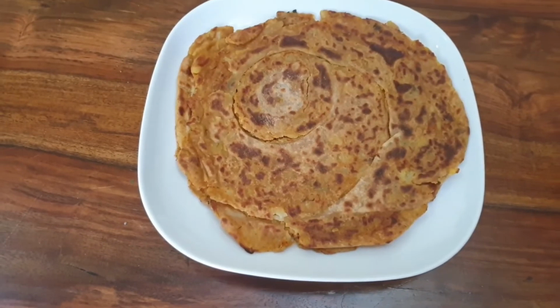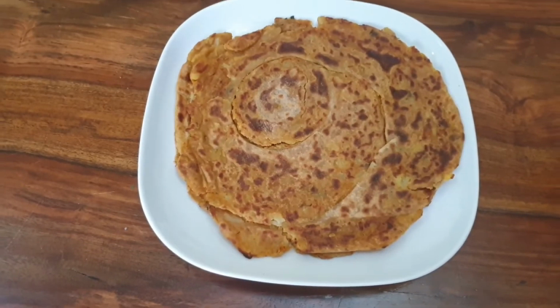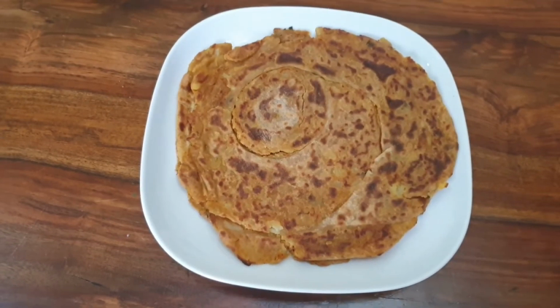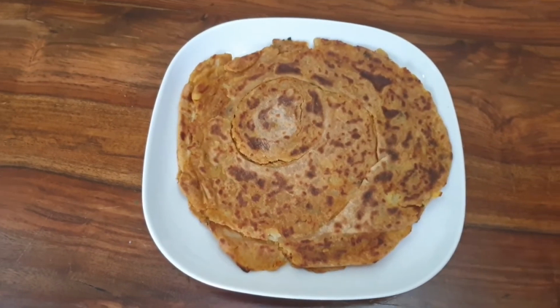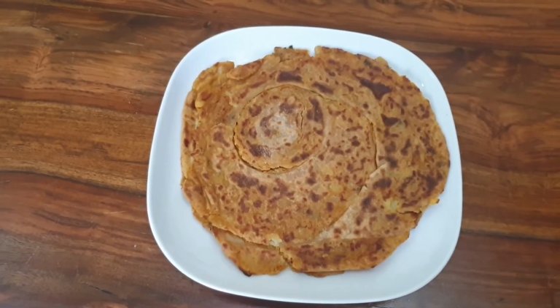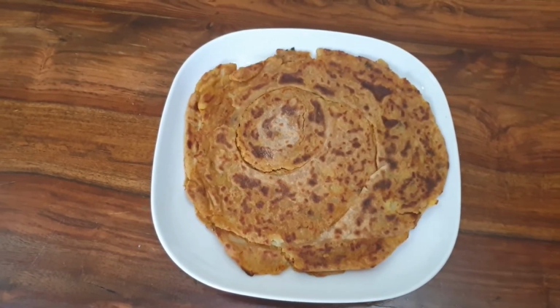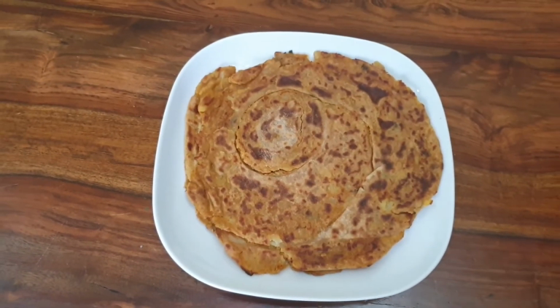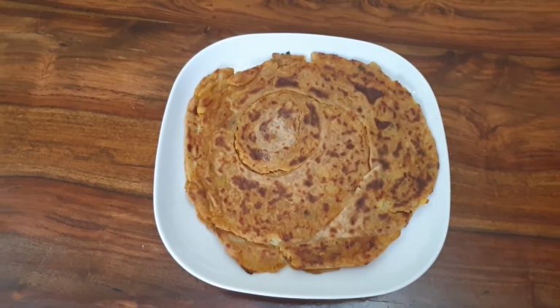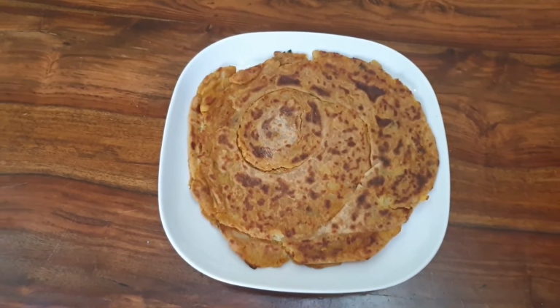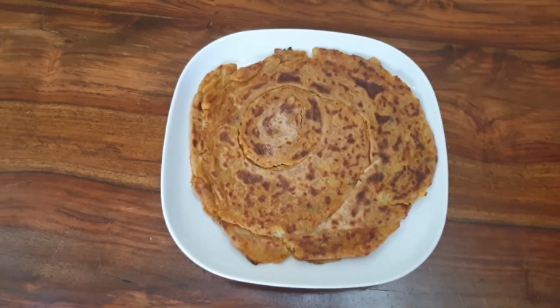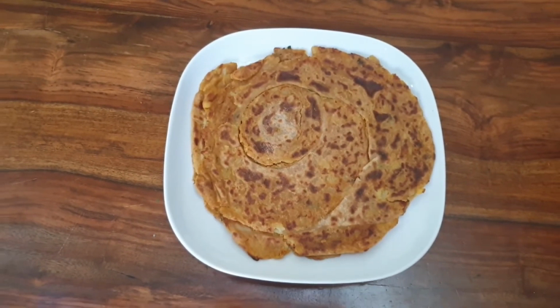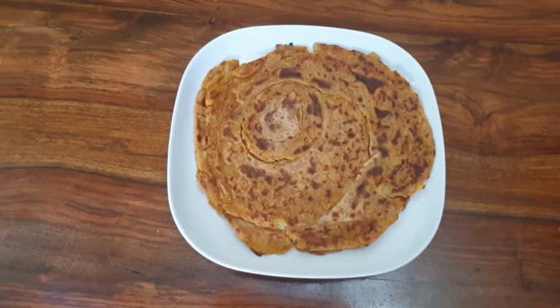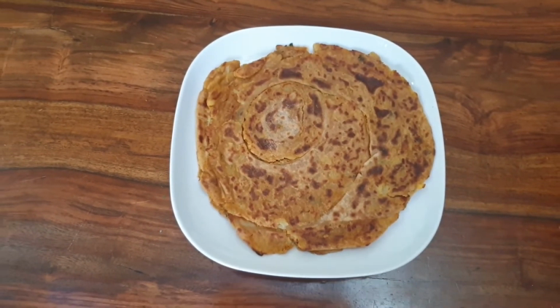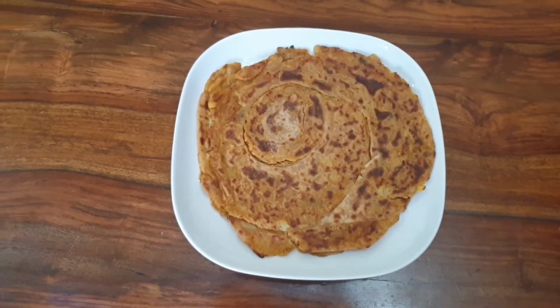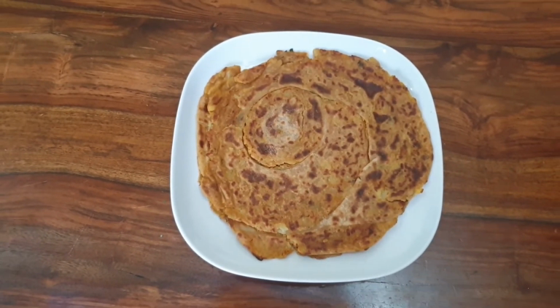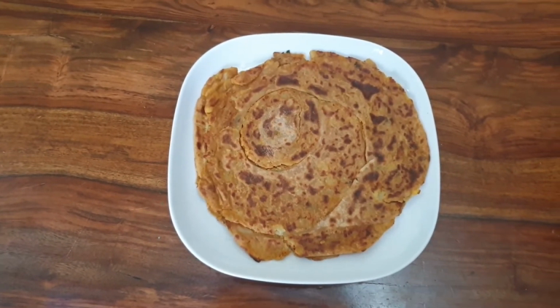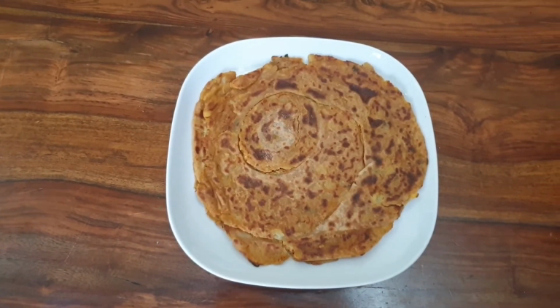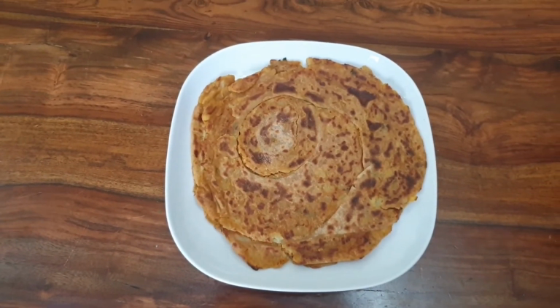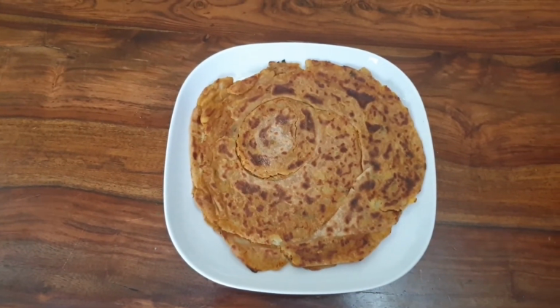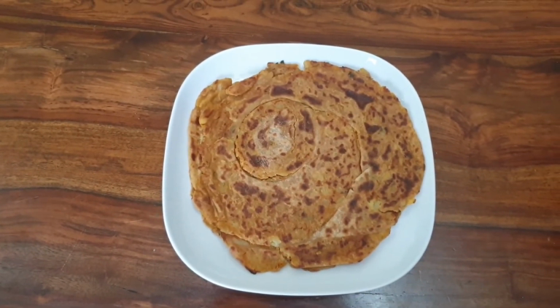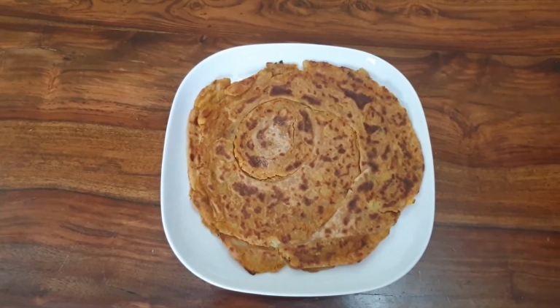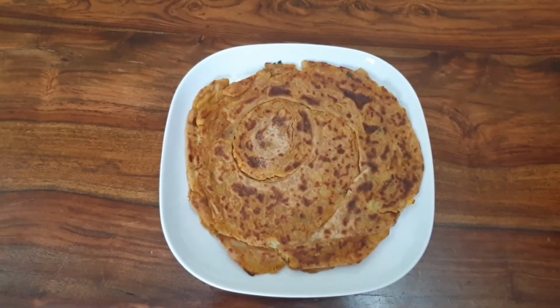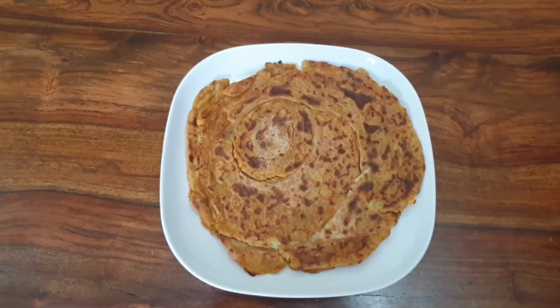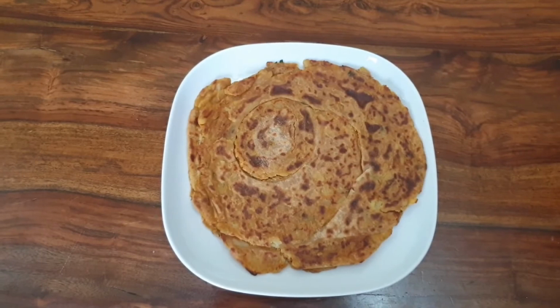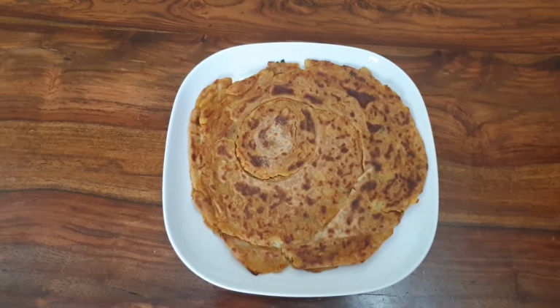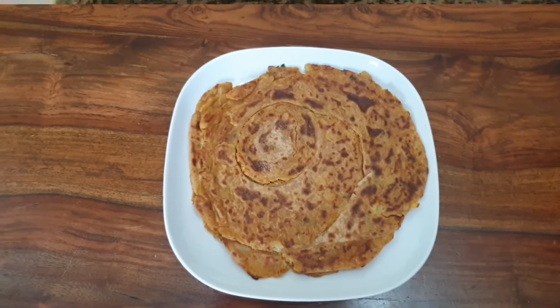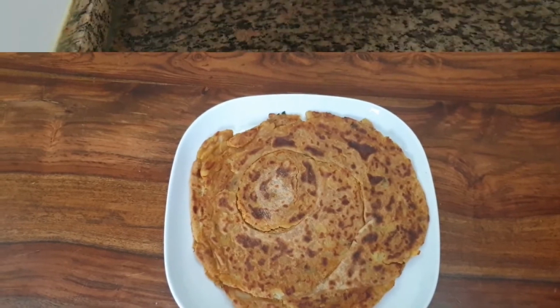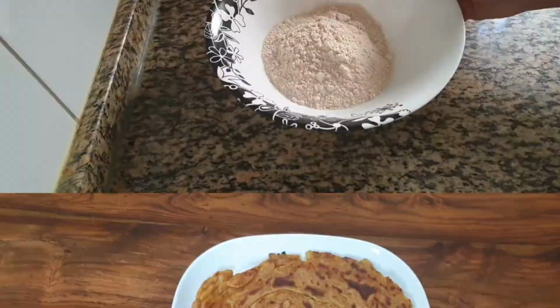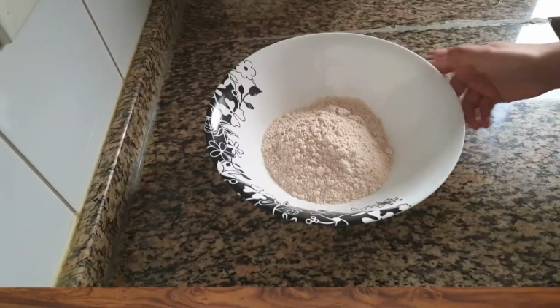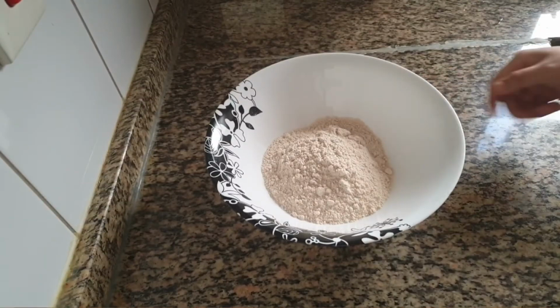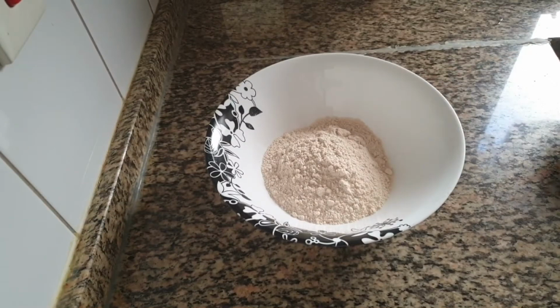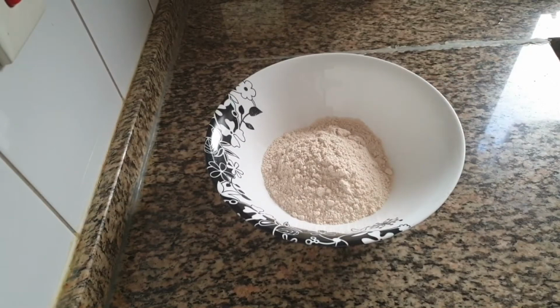Assalamualaikum, welcome back to Isa's taste buds. Today I am going to share the recipe of aloo lacha paratha.